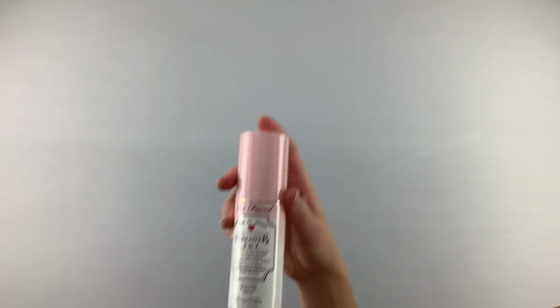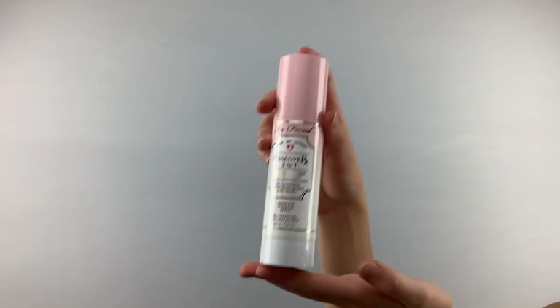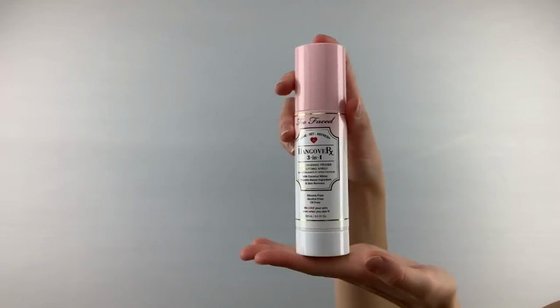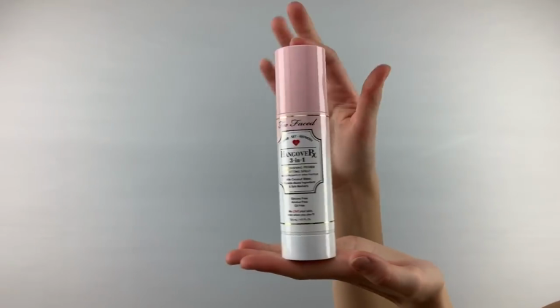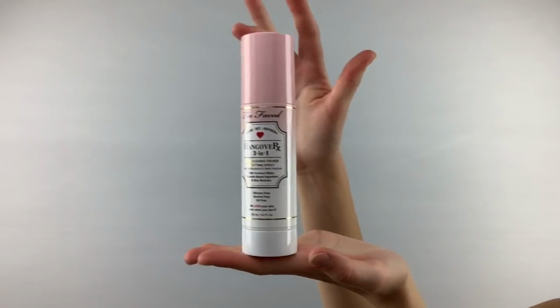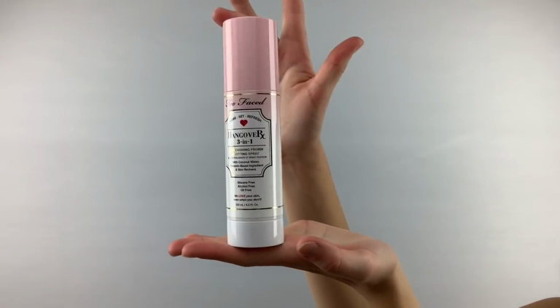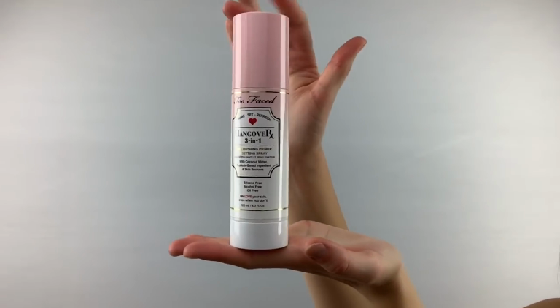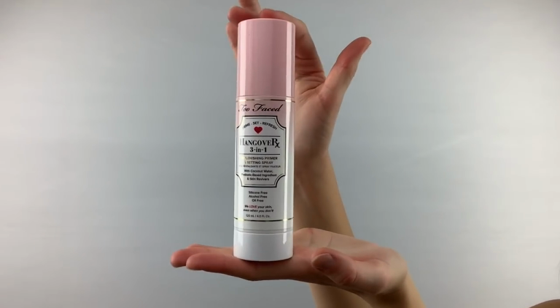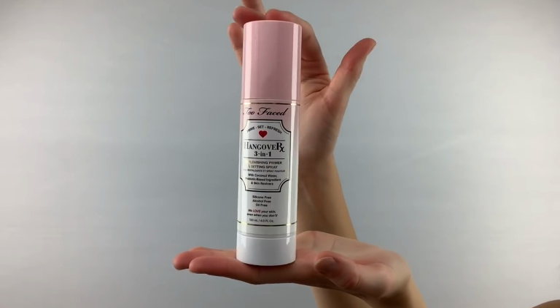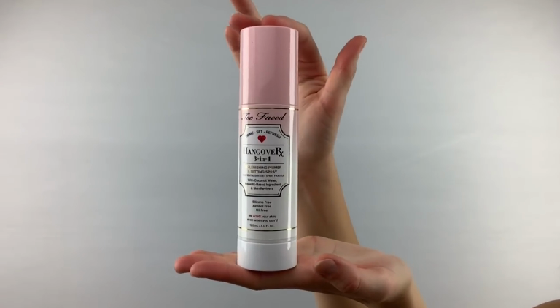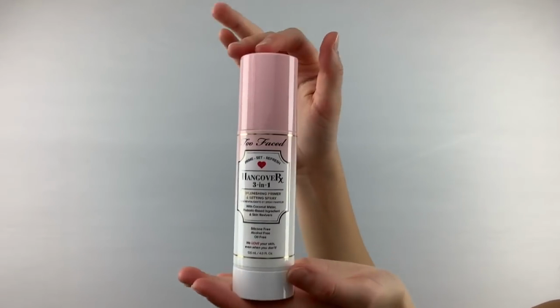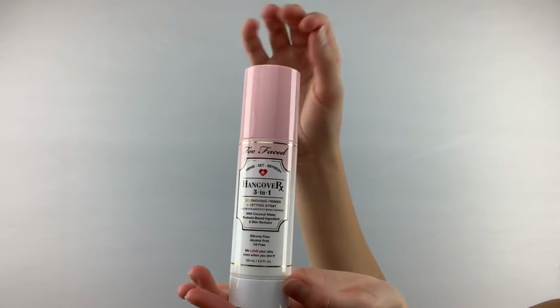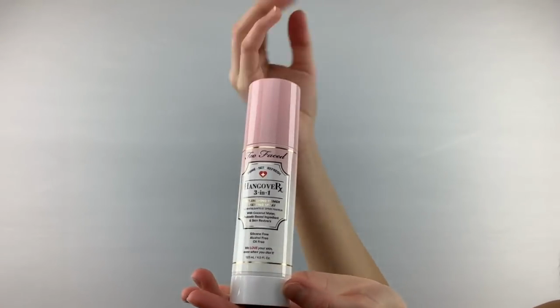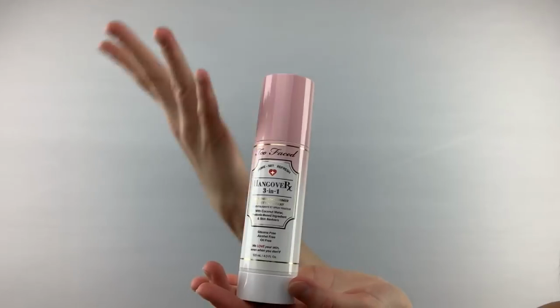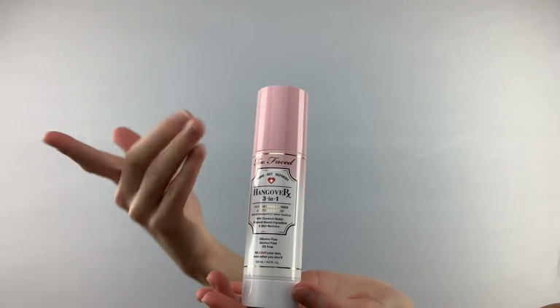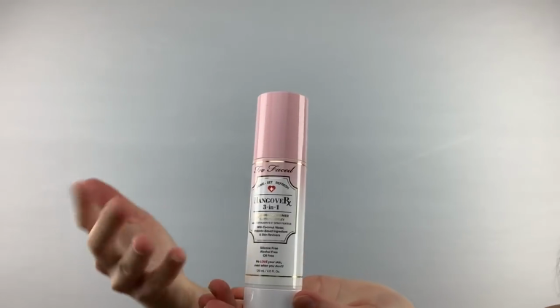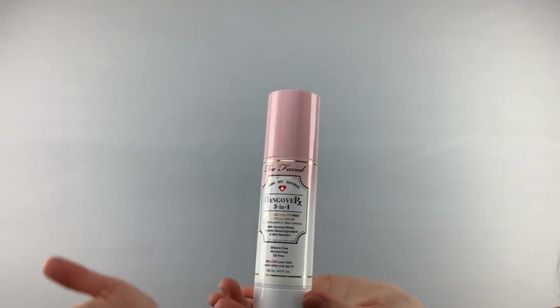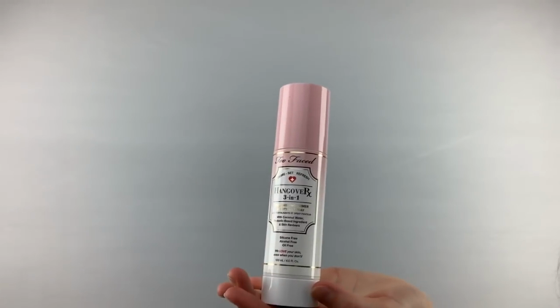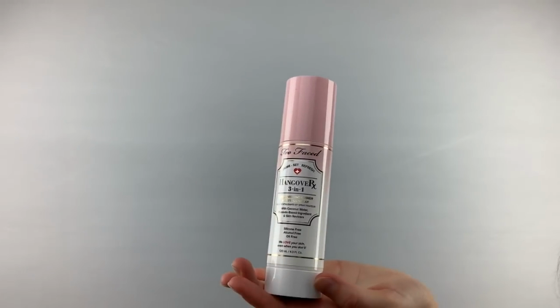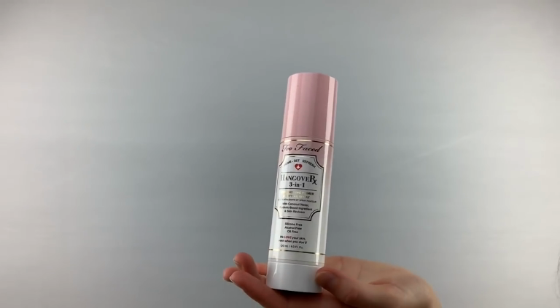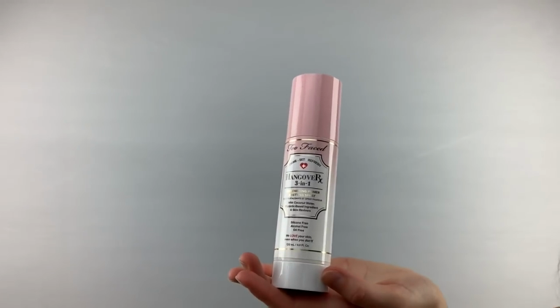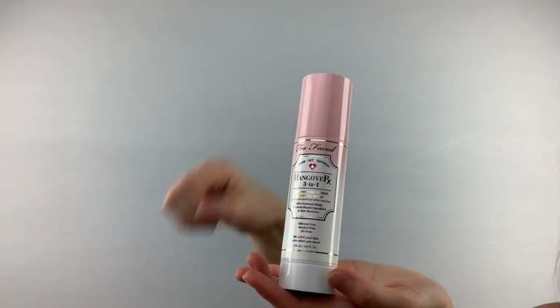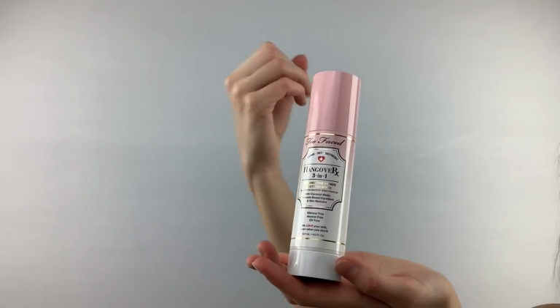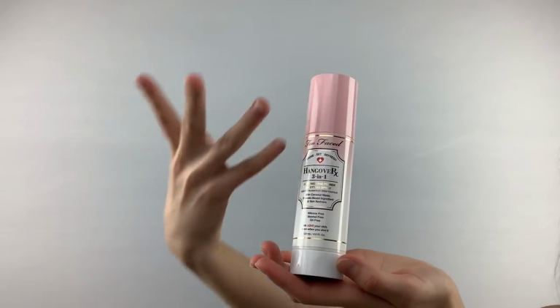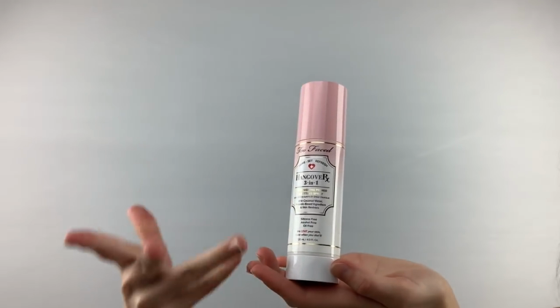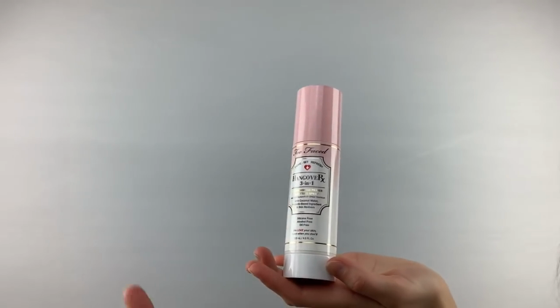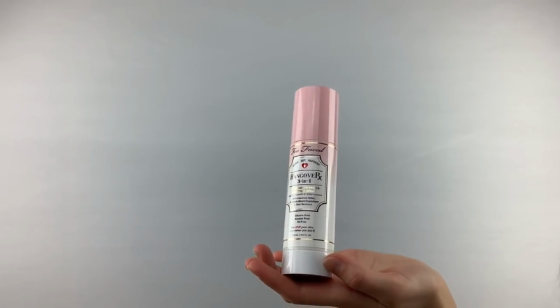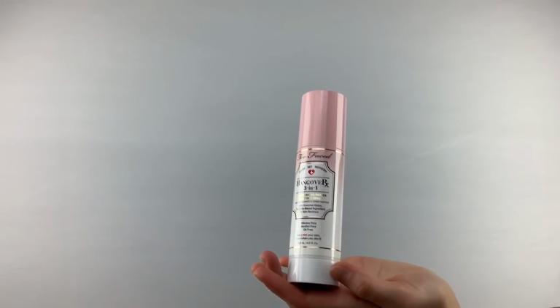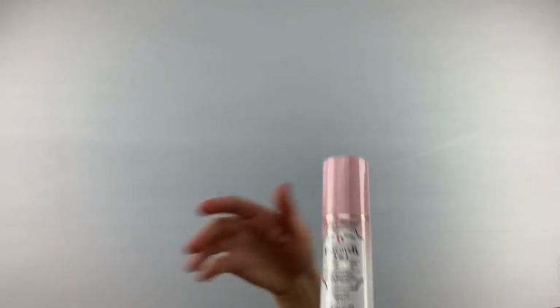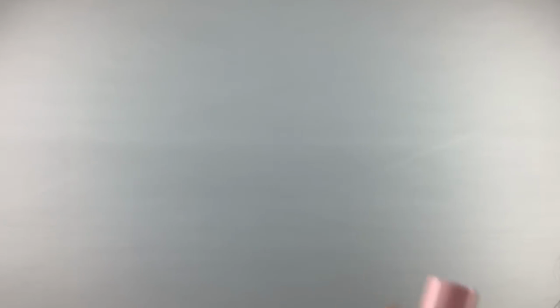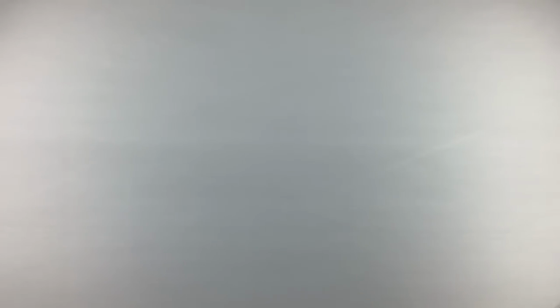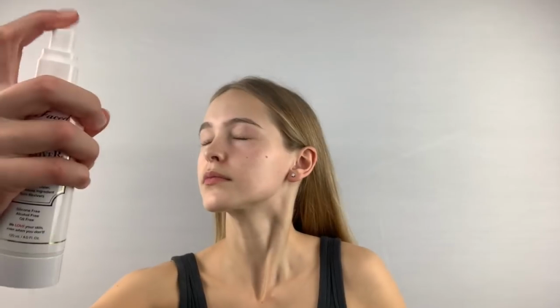Next up, we have the primer, and it is the Hangover 3-in-1 Replenishing Primer and Setting Spray.